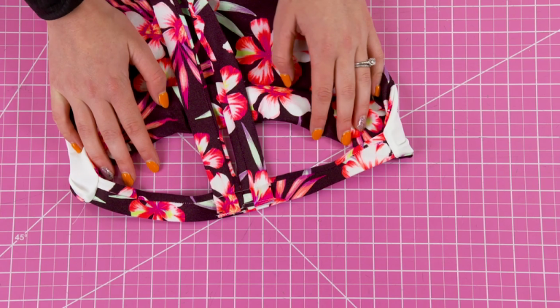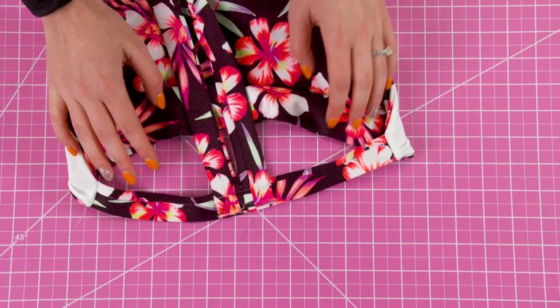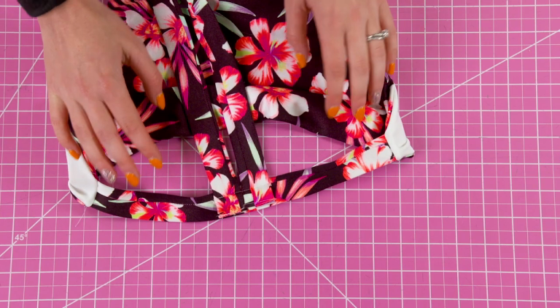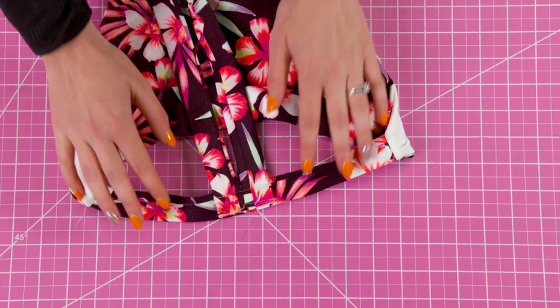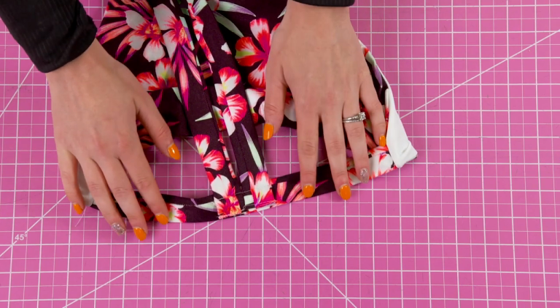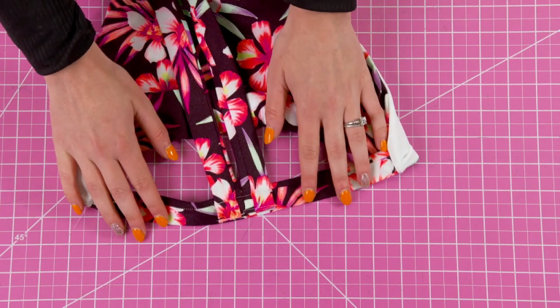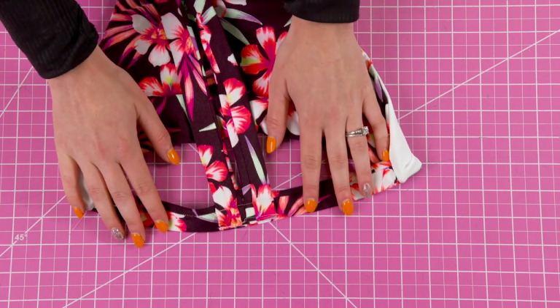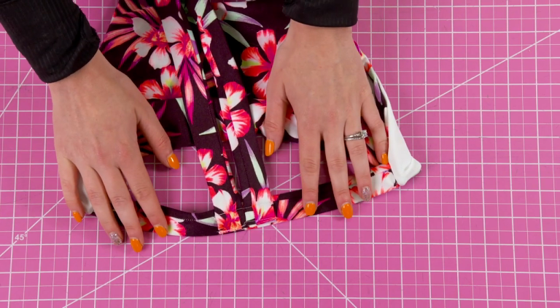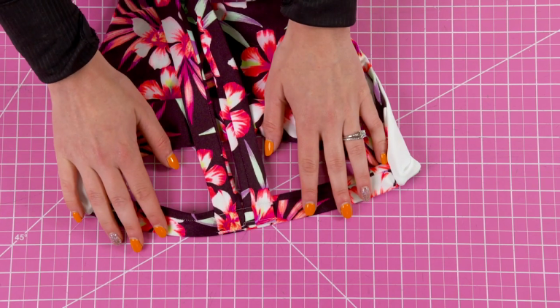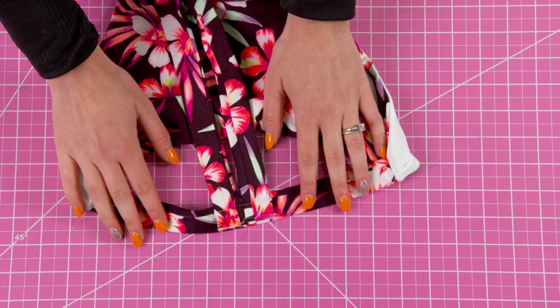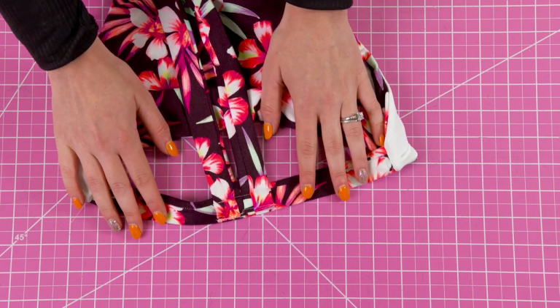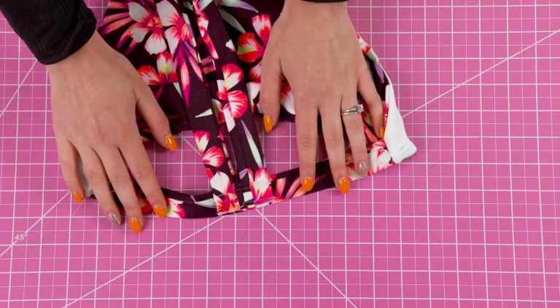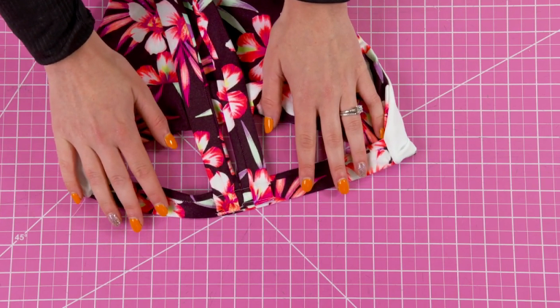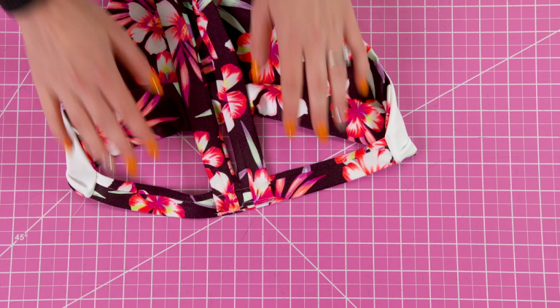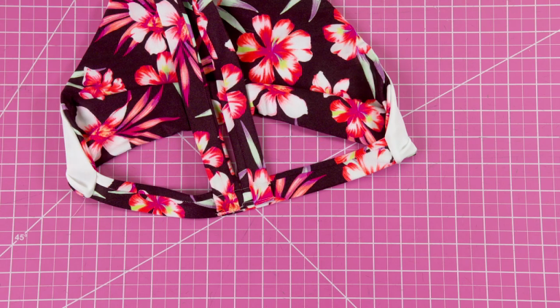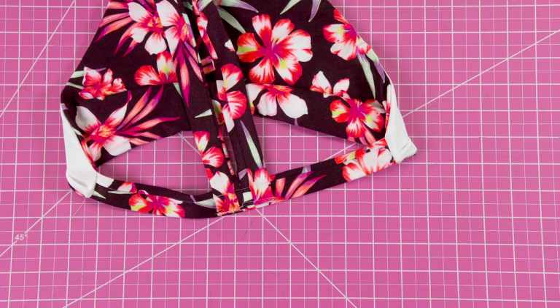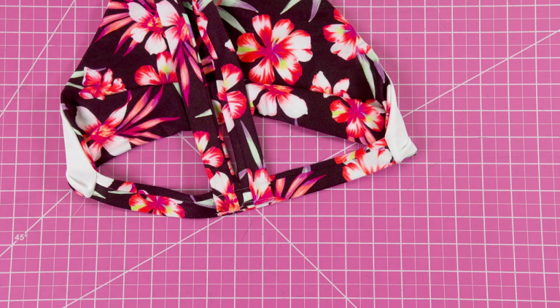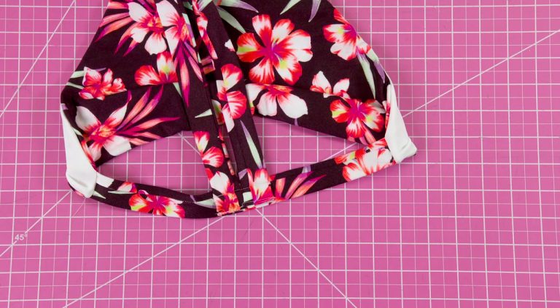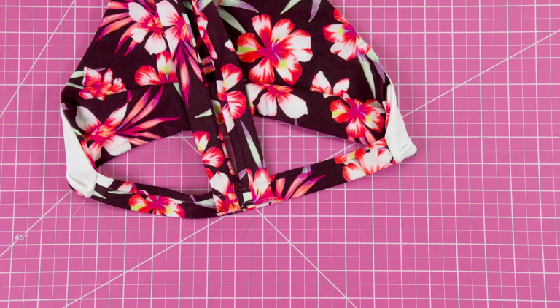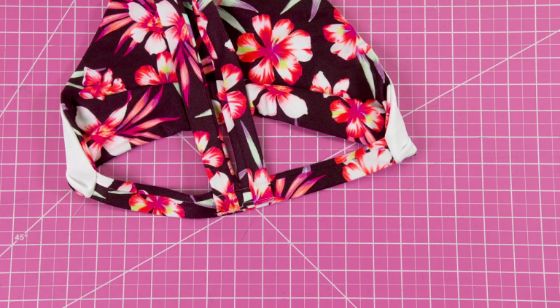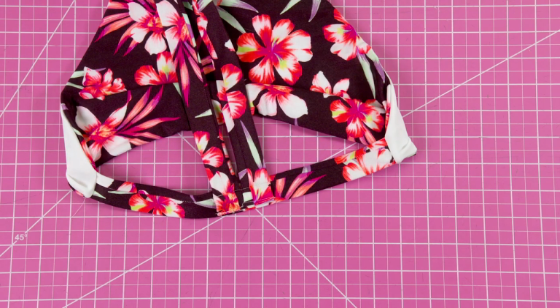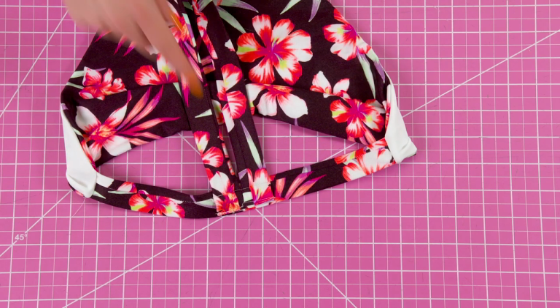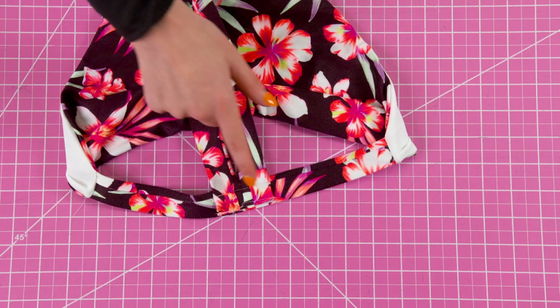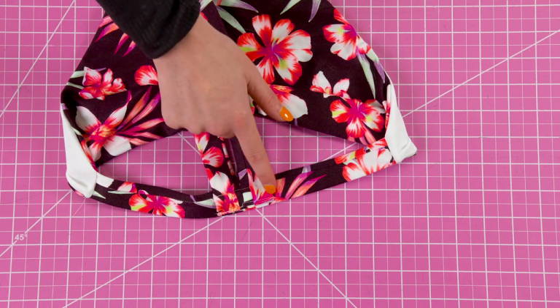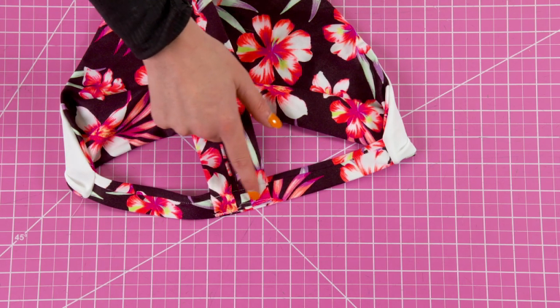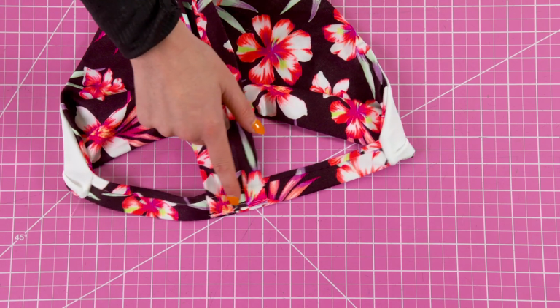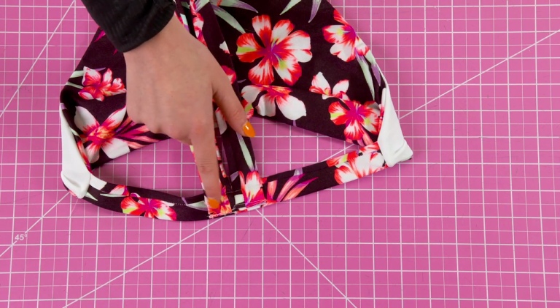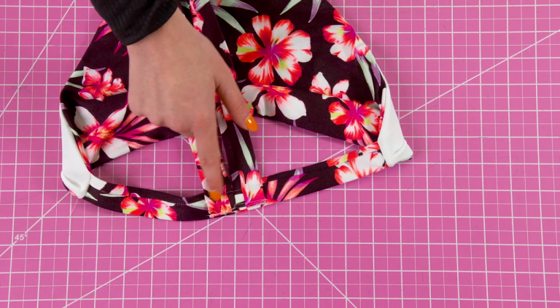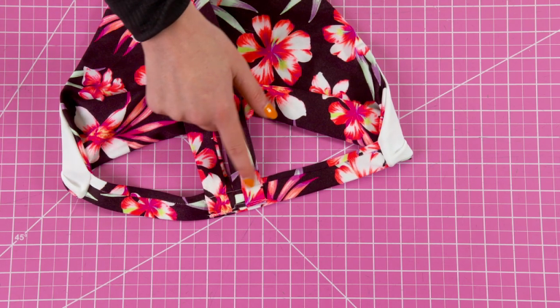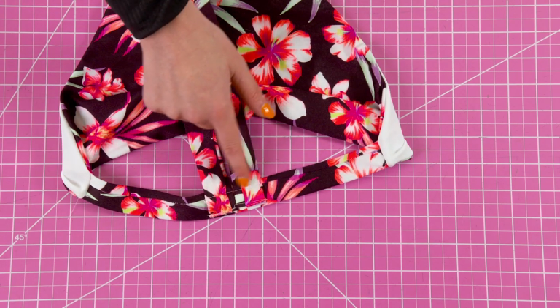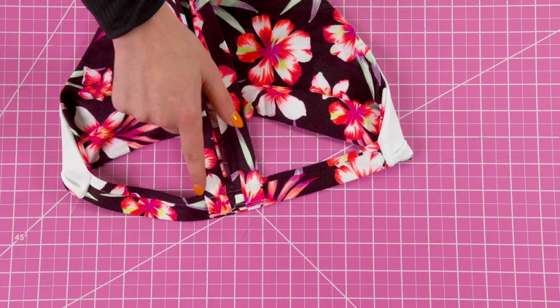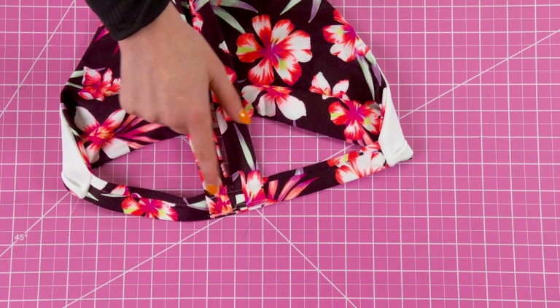Finish off the hole we left earlier with an invisible stitch or a top stitch, and that completes the Ray Top.